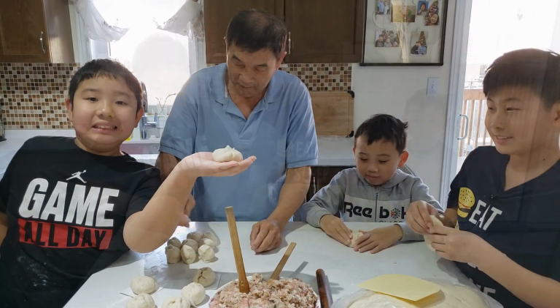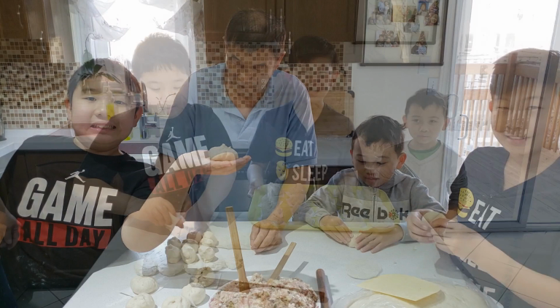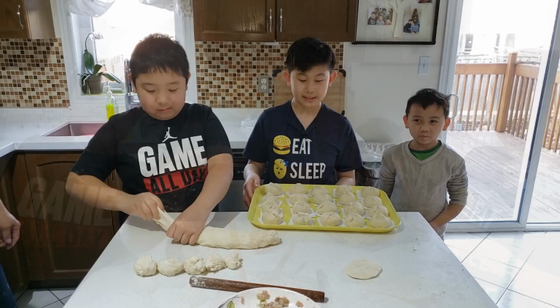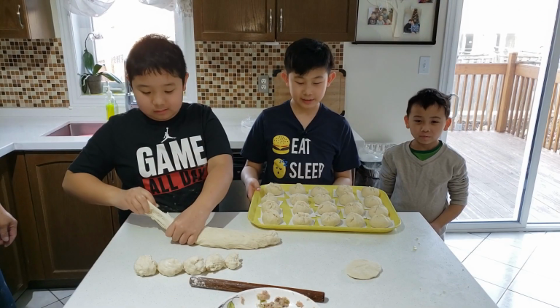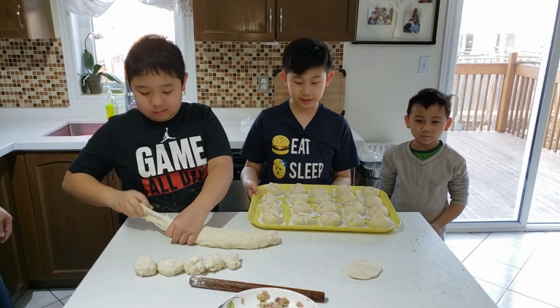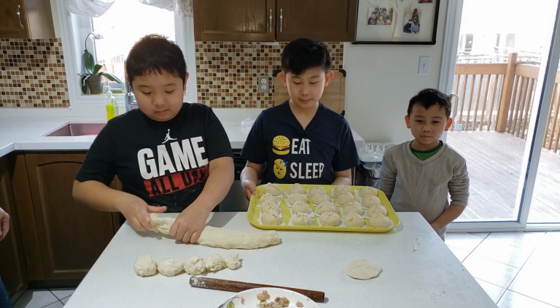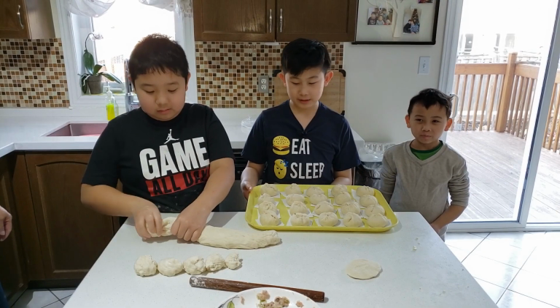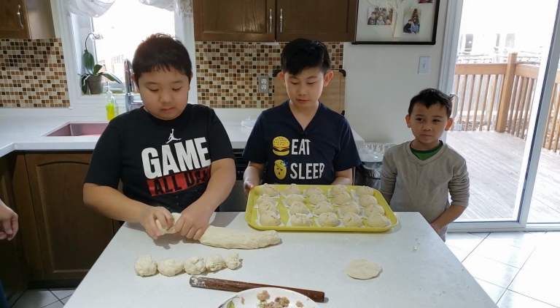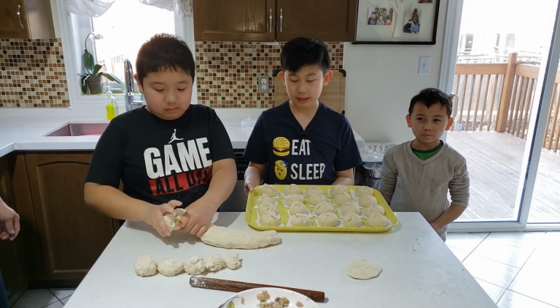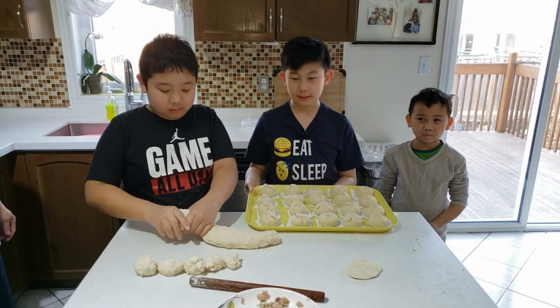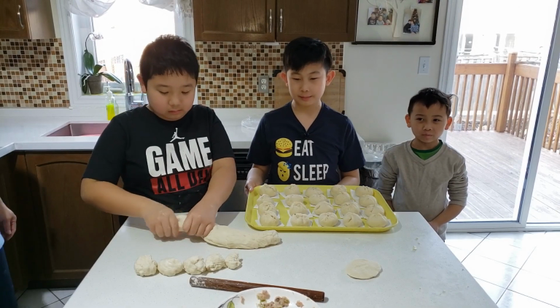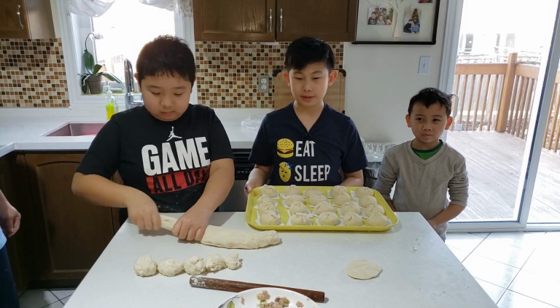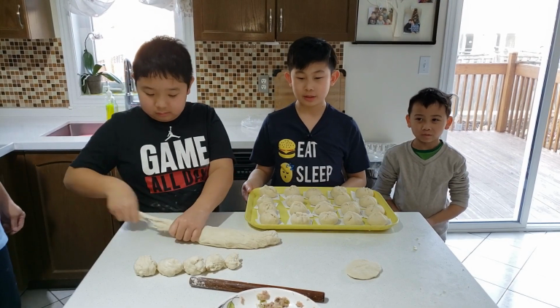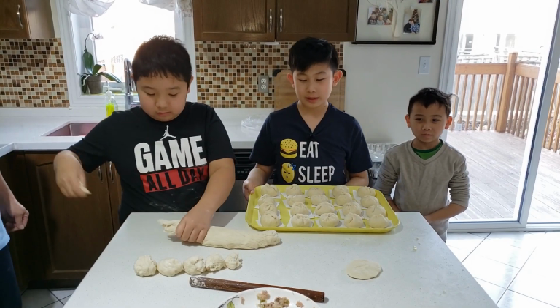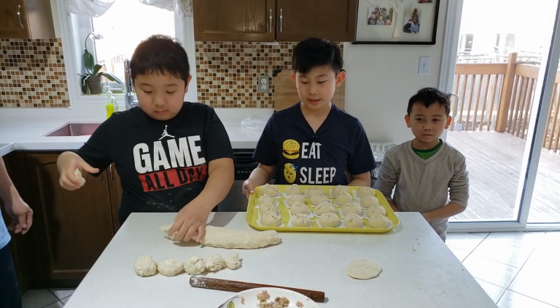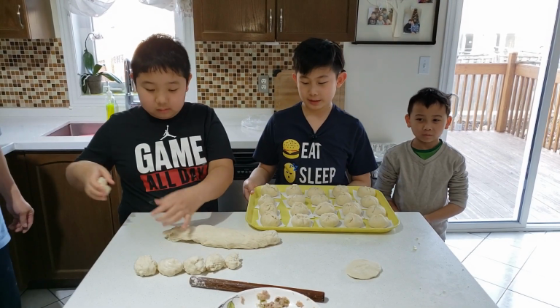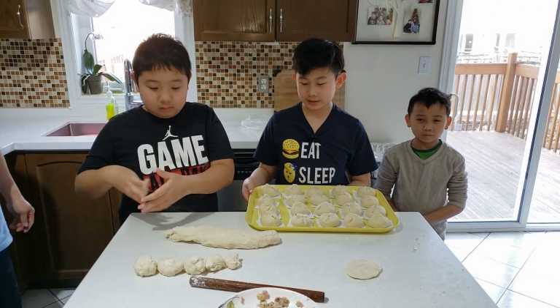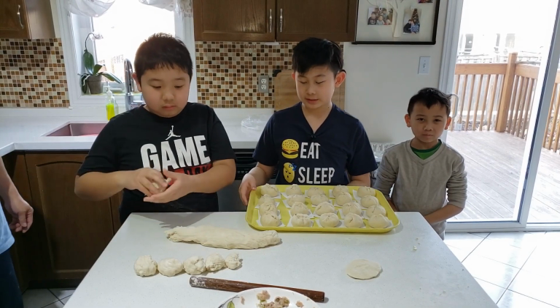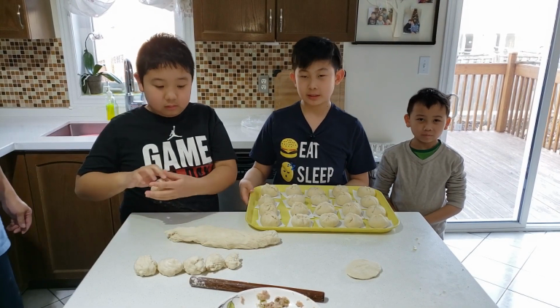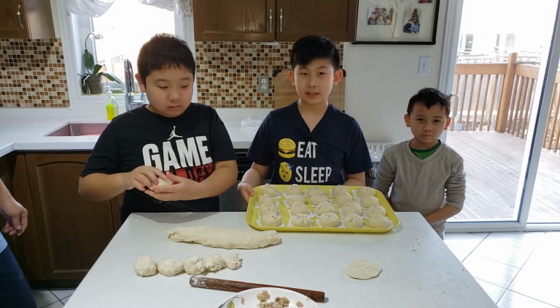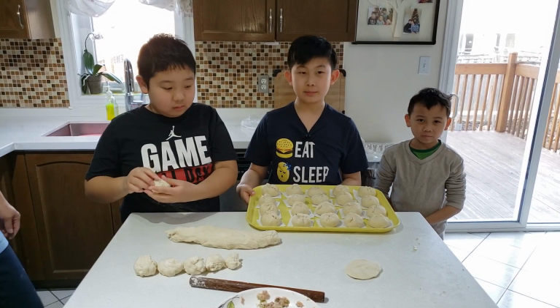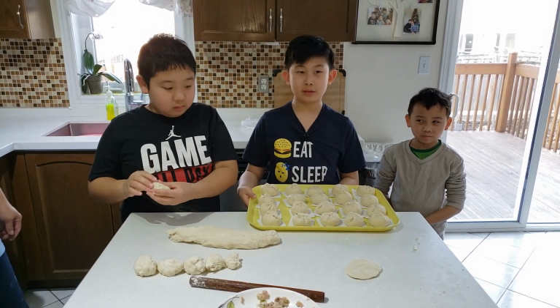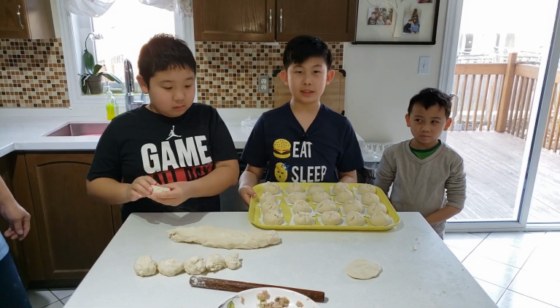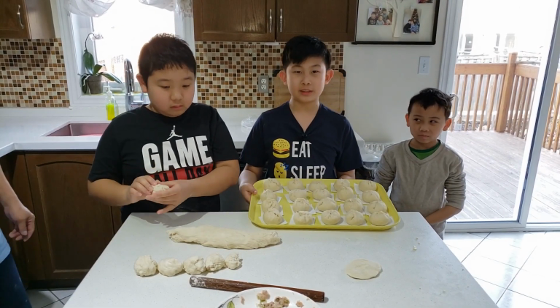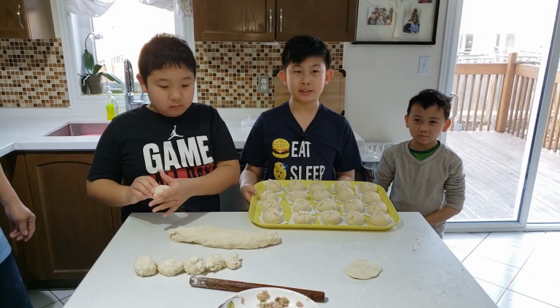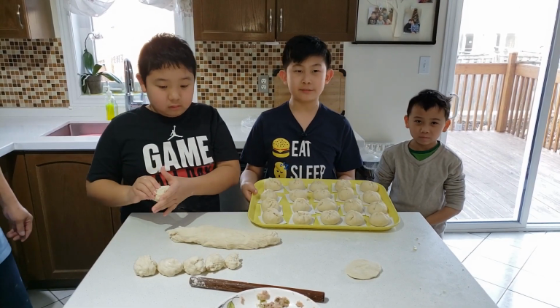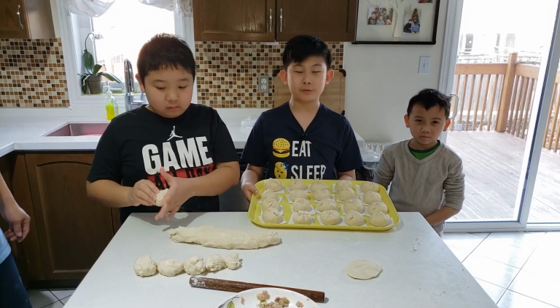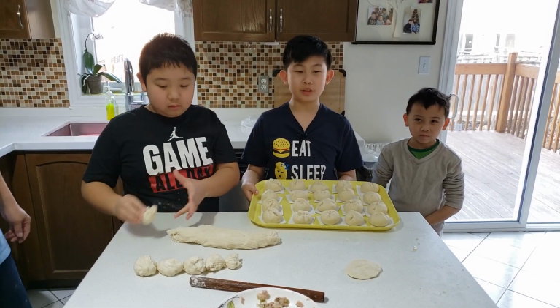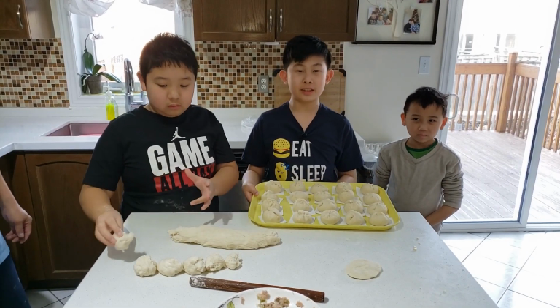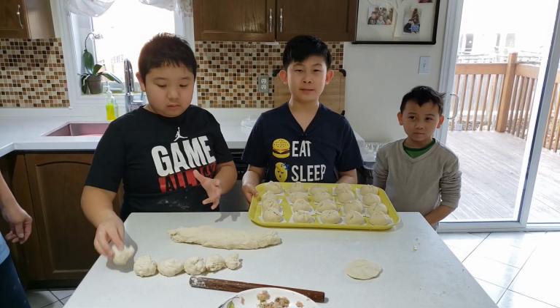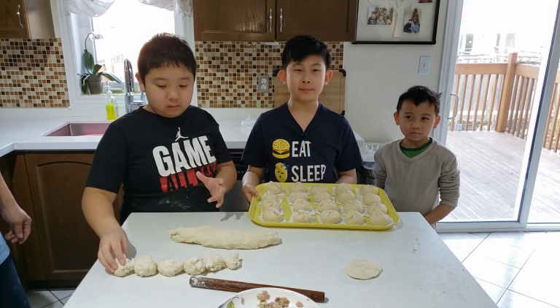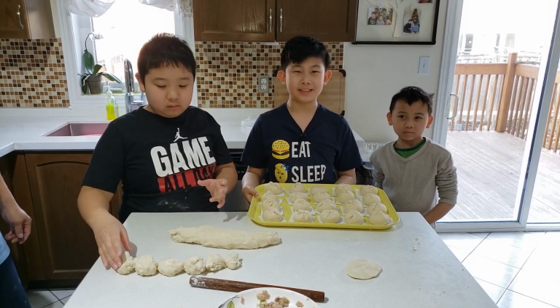Now that the buns are wrapped, it's time to let them sit for 10 minutes.